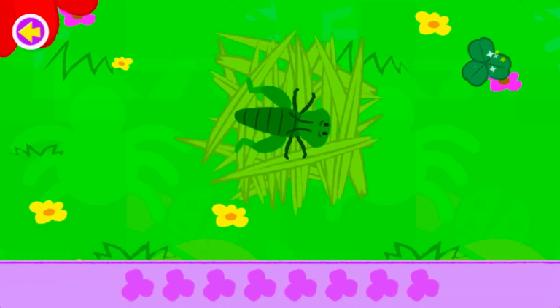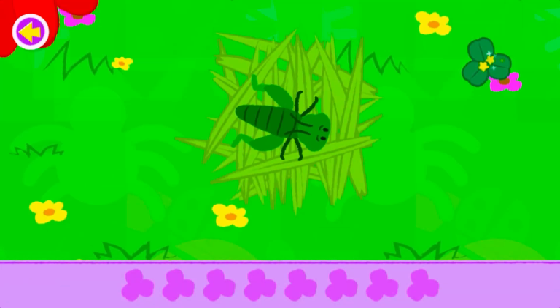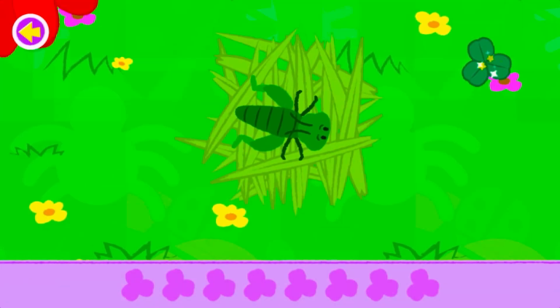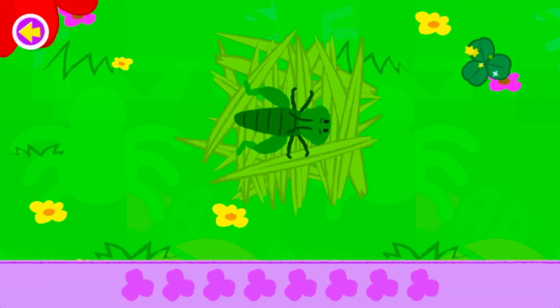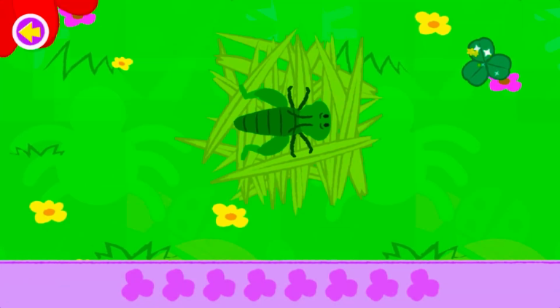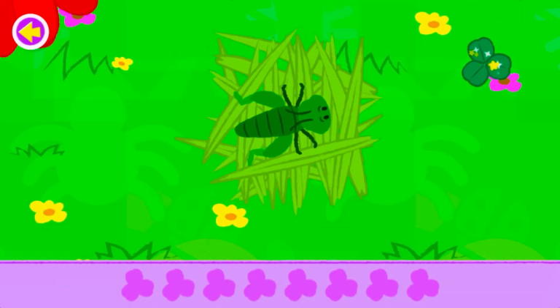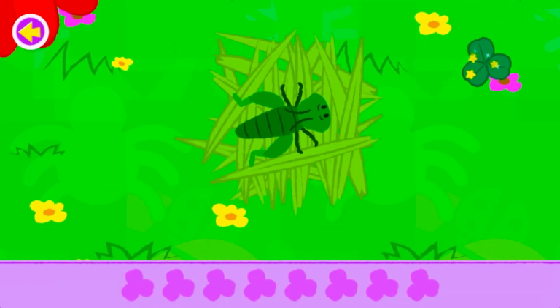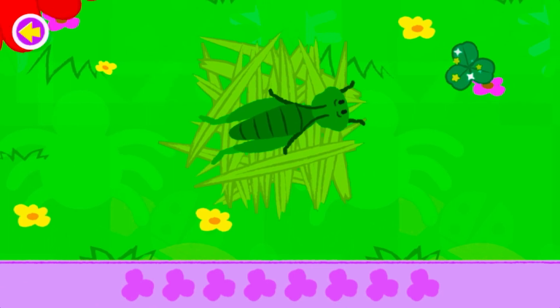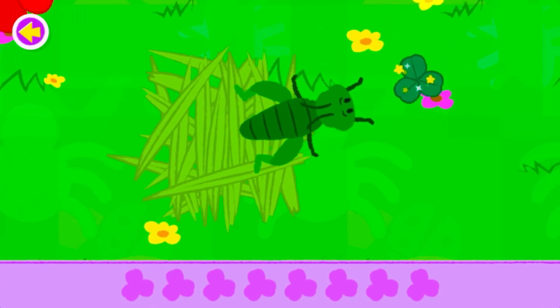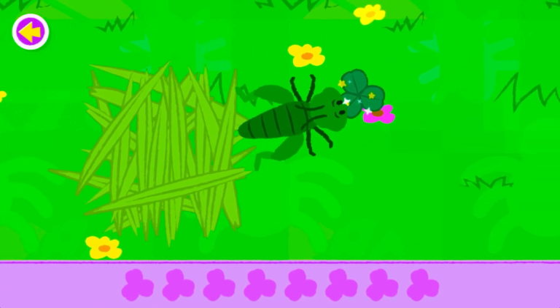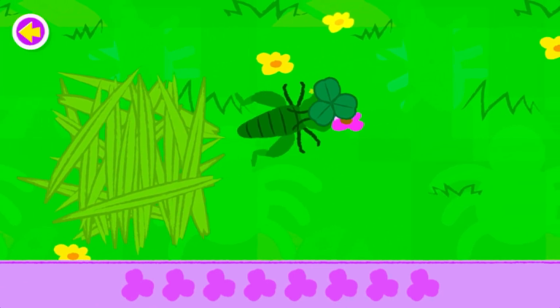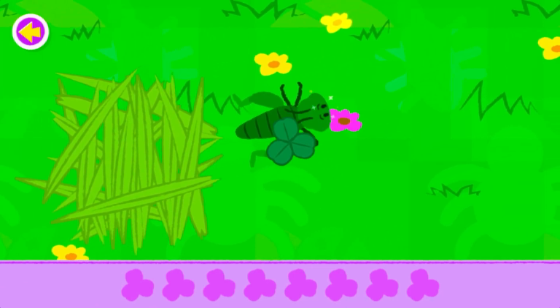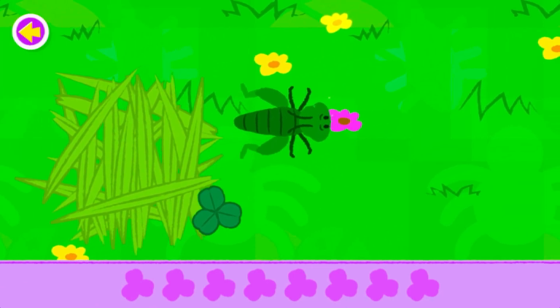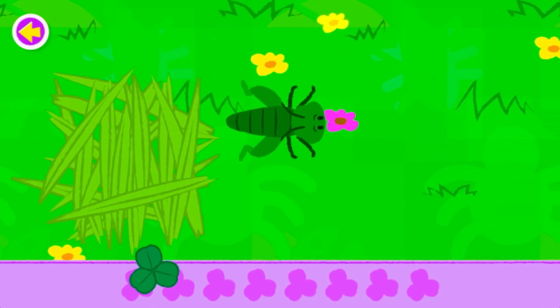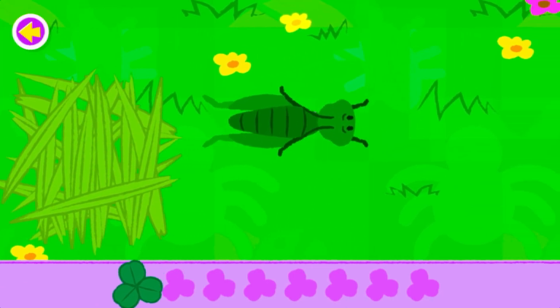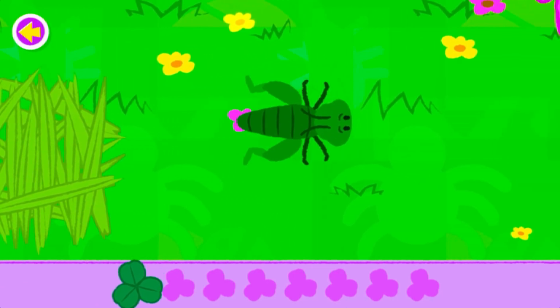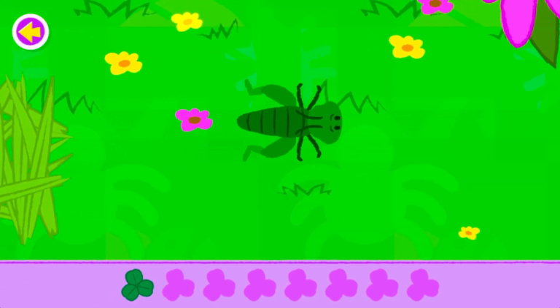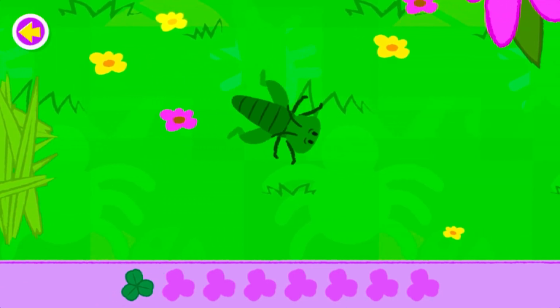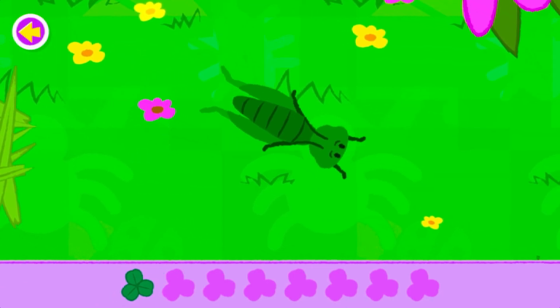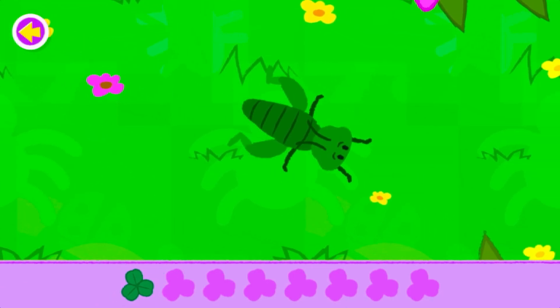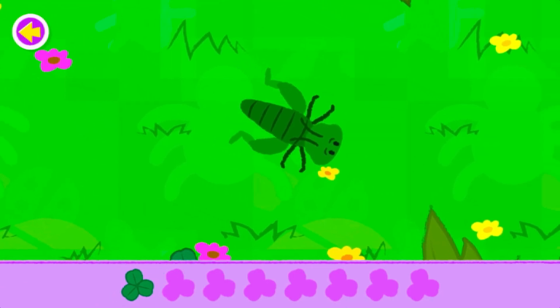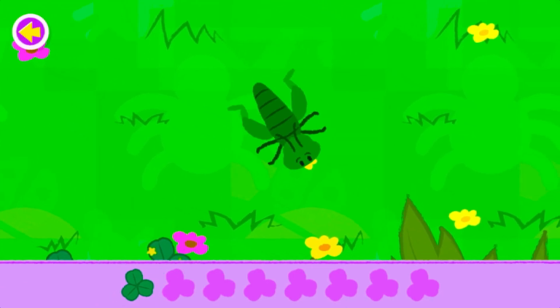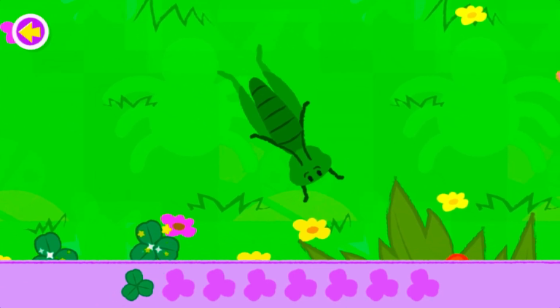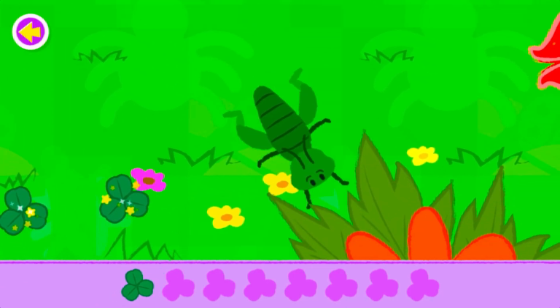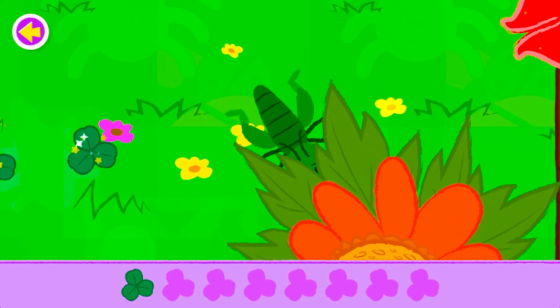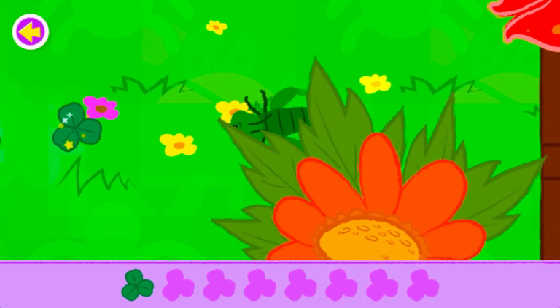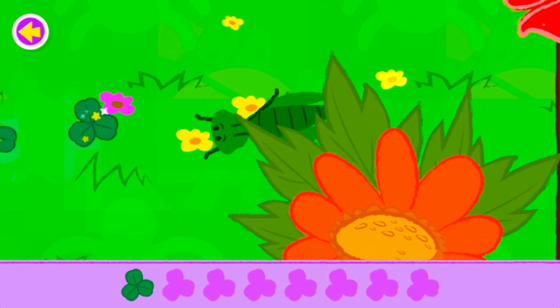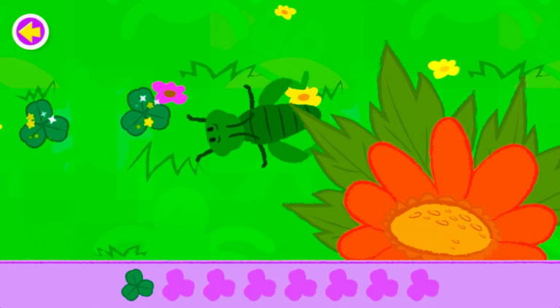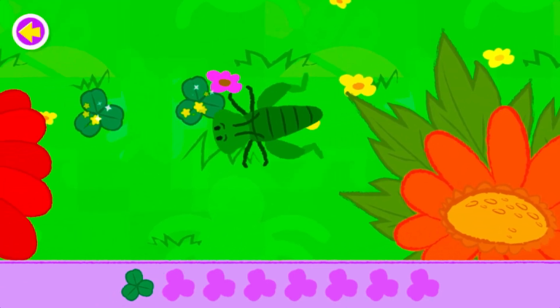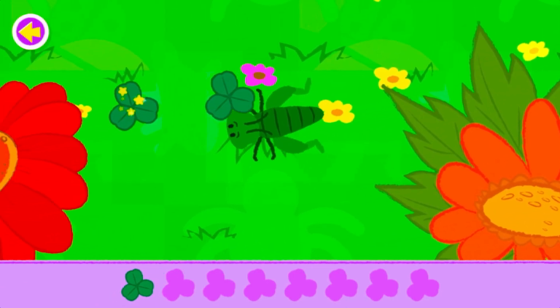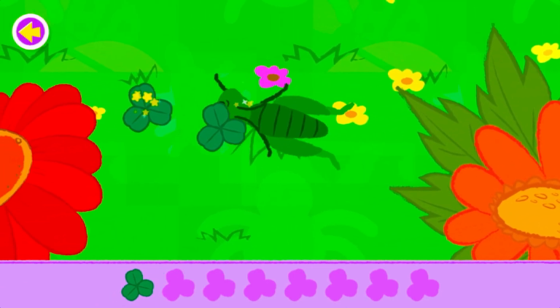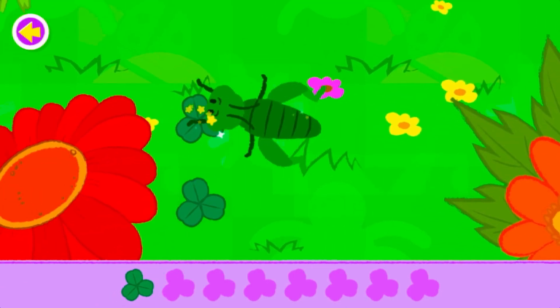Help the grasshopper gather all the clover! That's great! Oh, look!